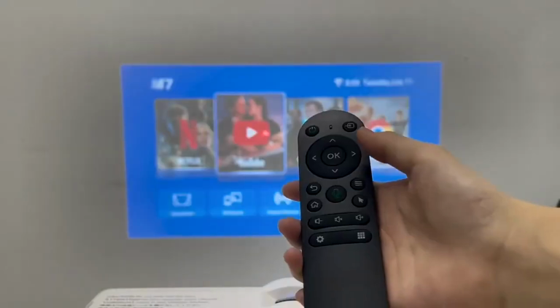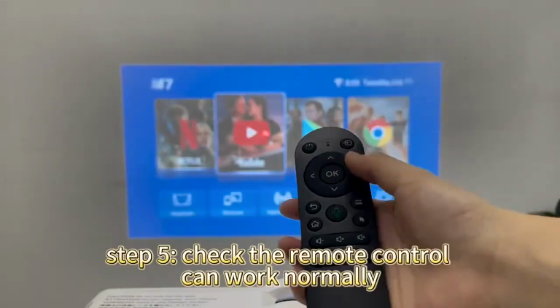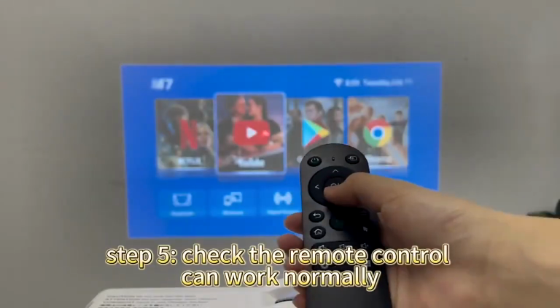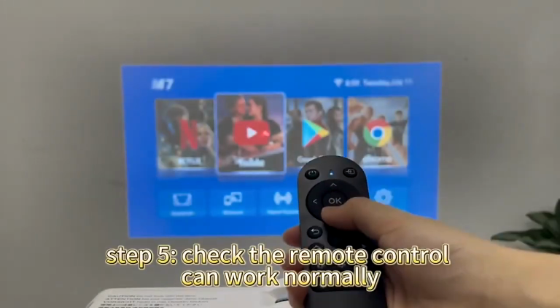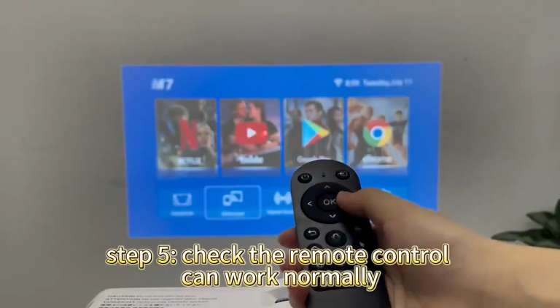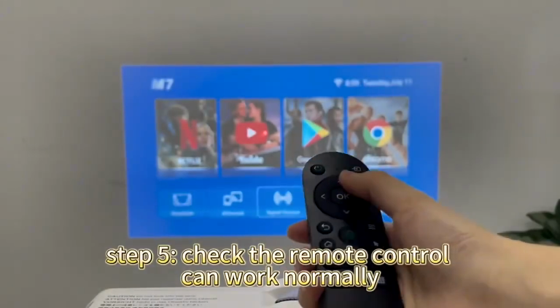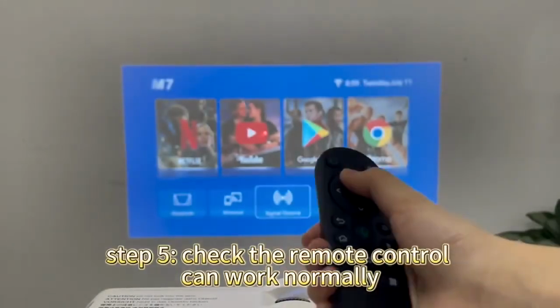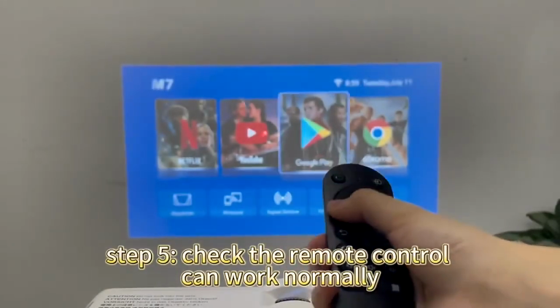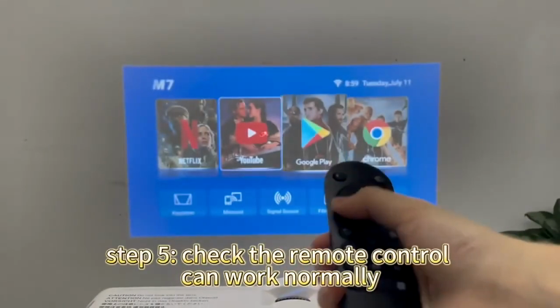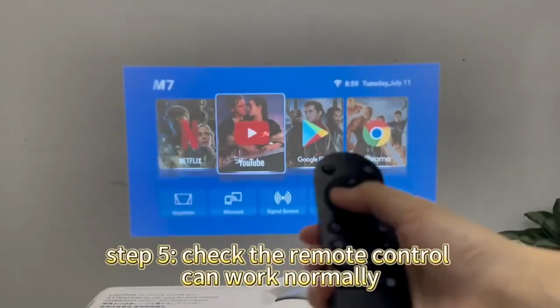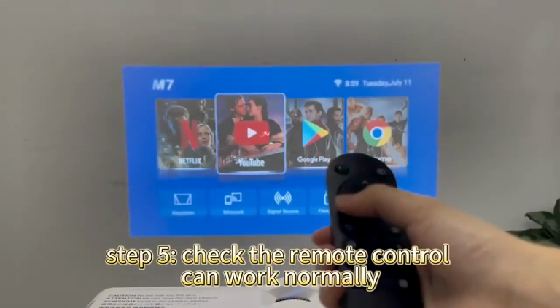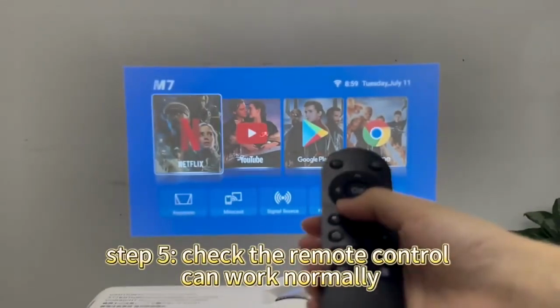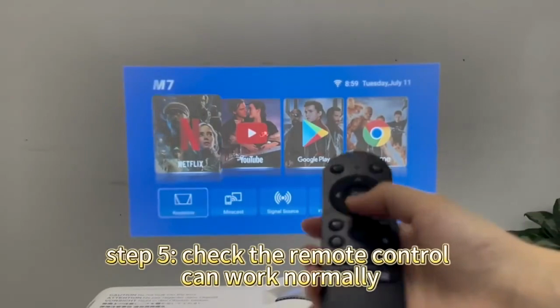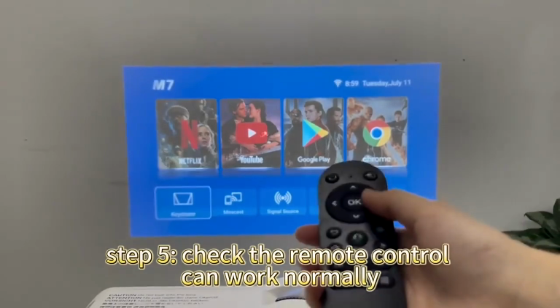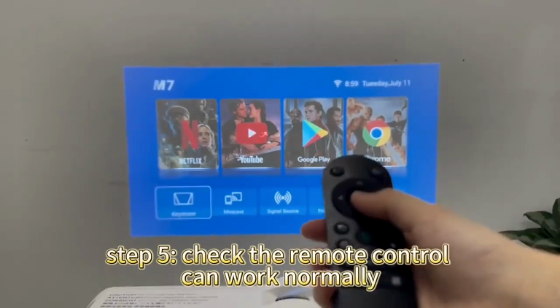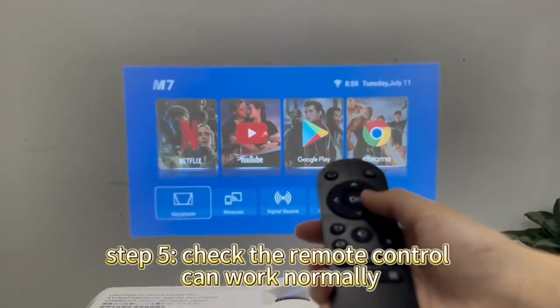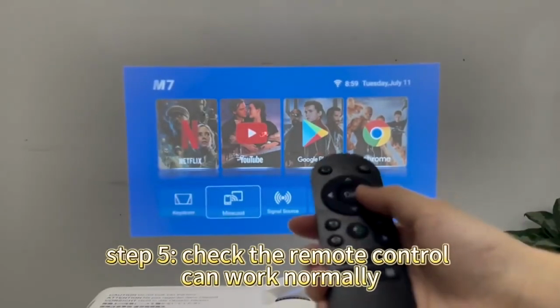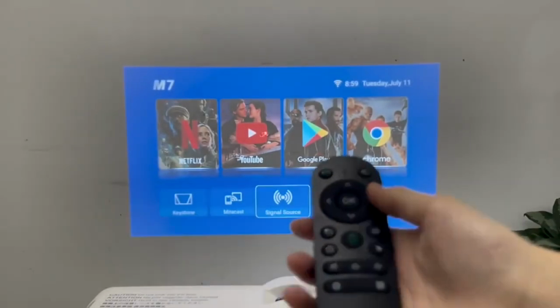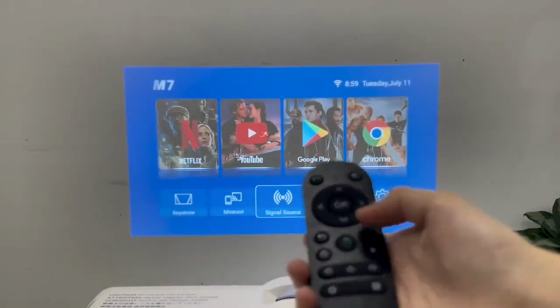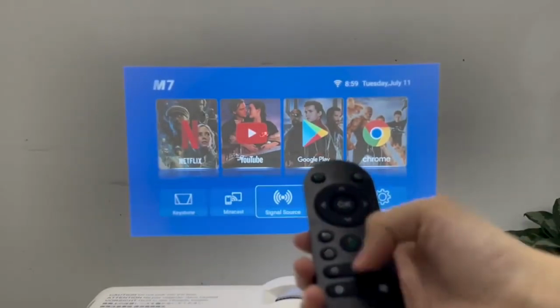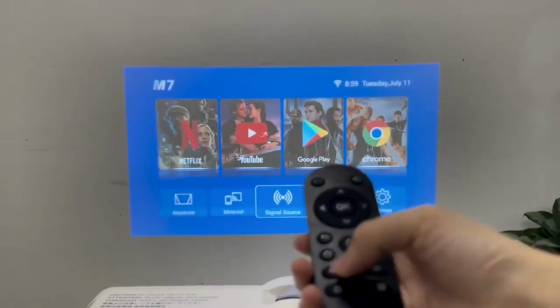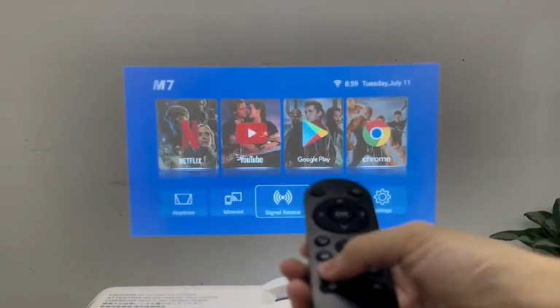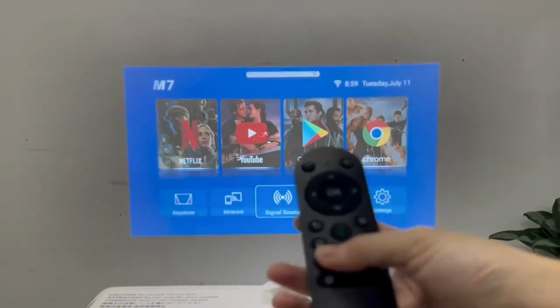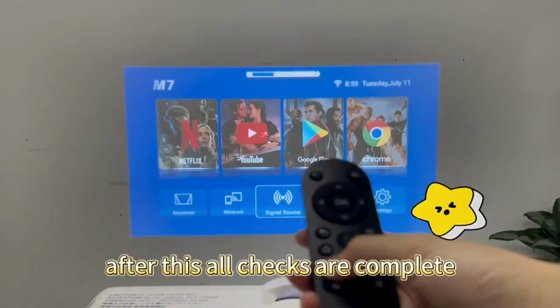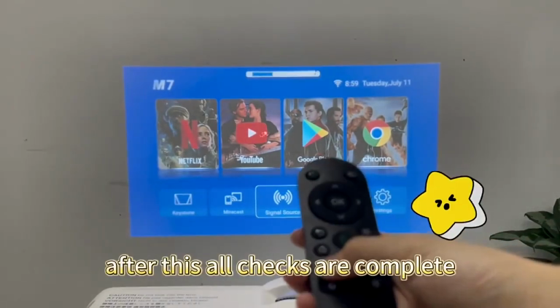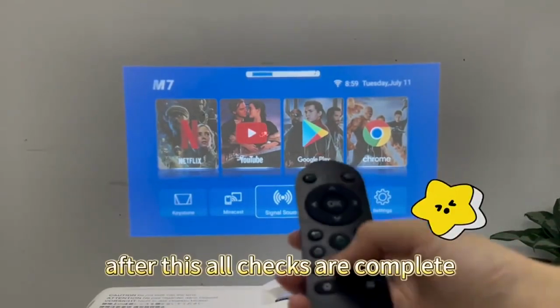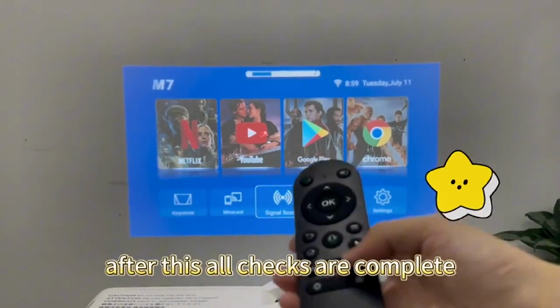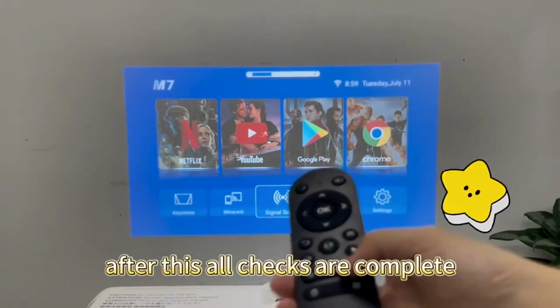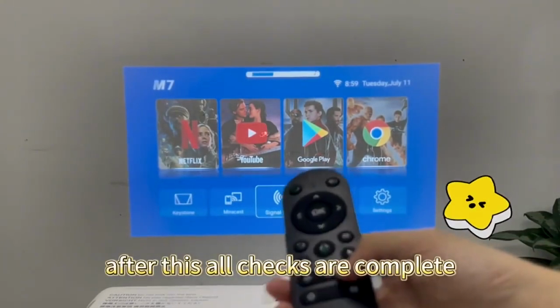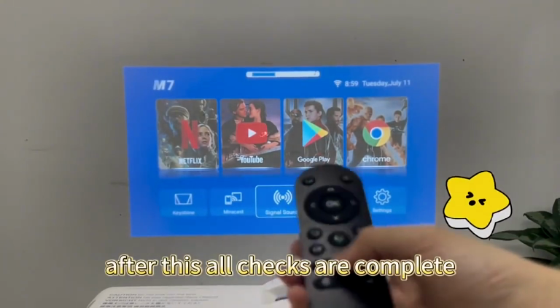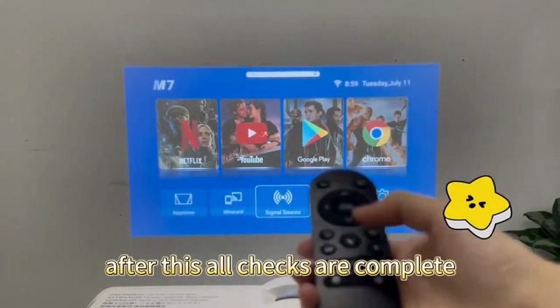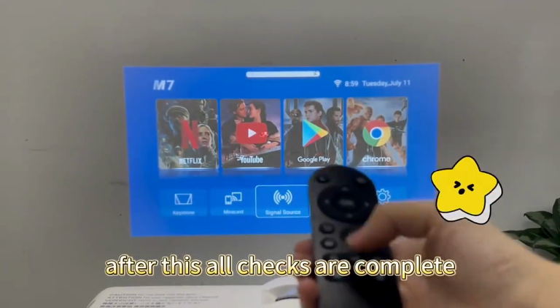Step 5: Check that the remote control can work normally. After this, all checks are complete.